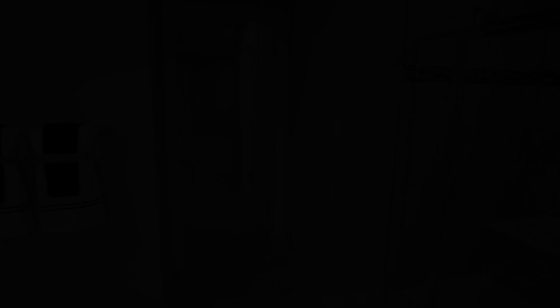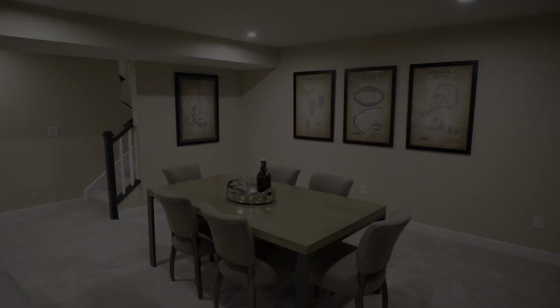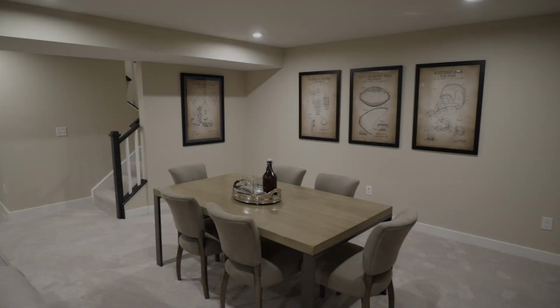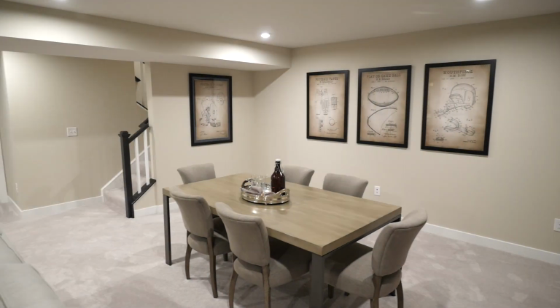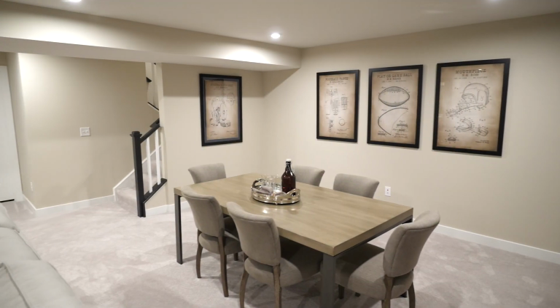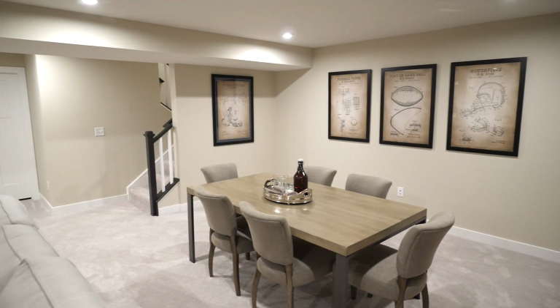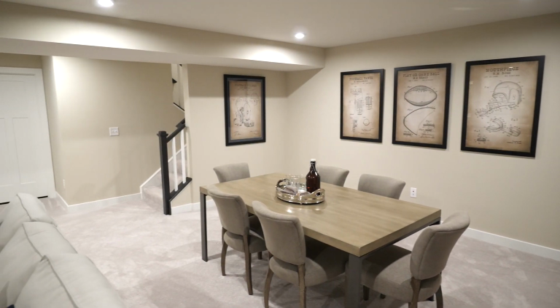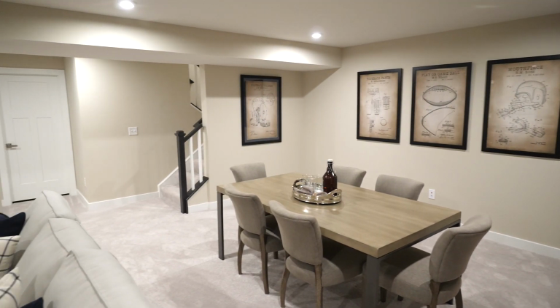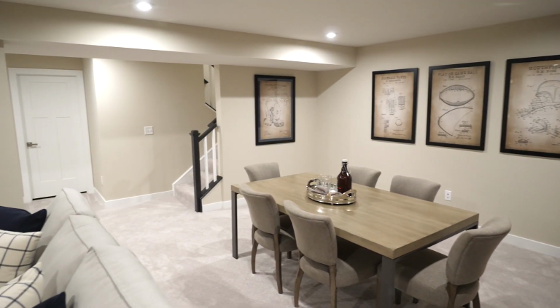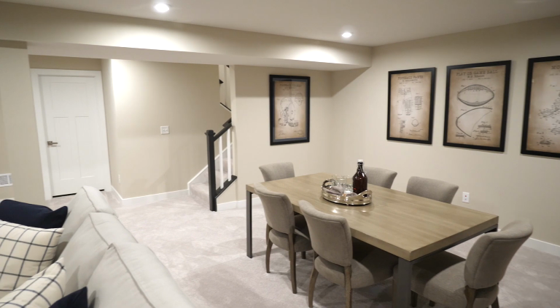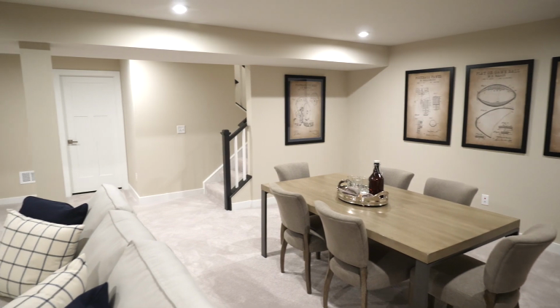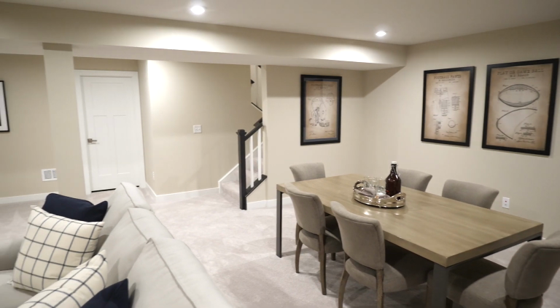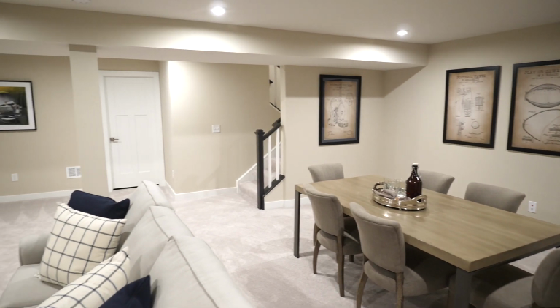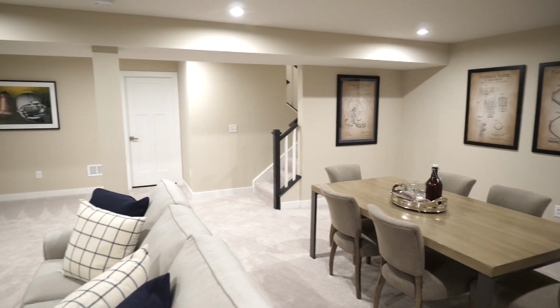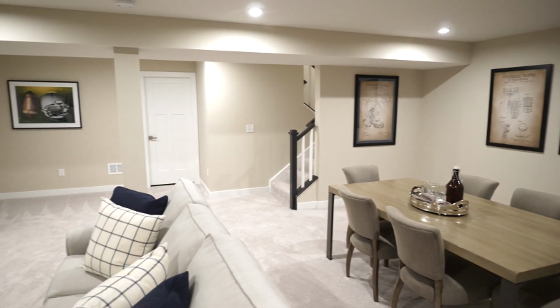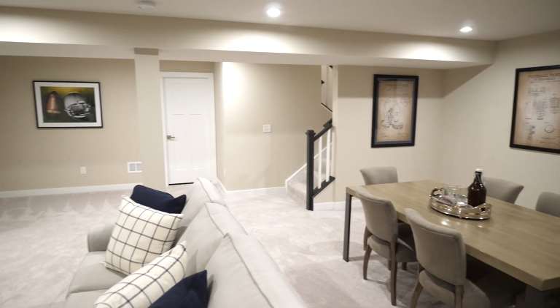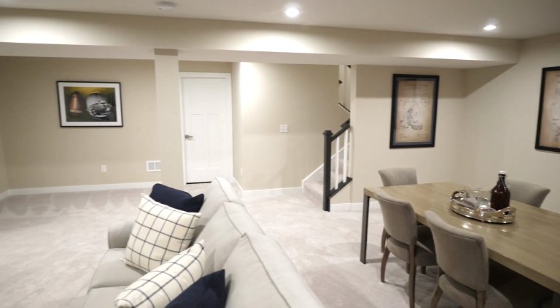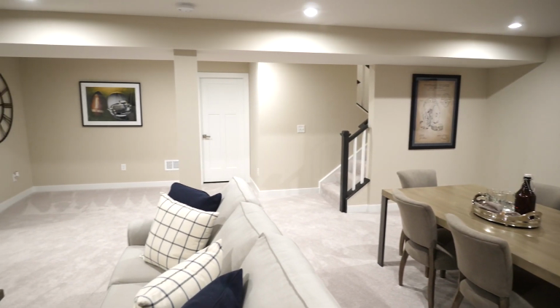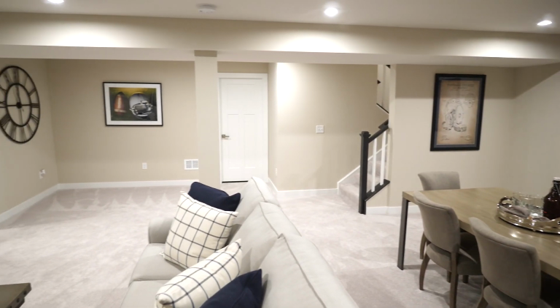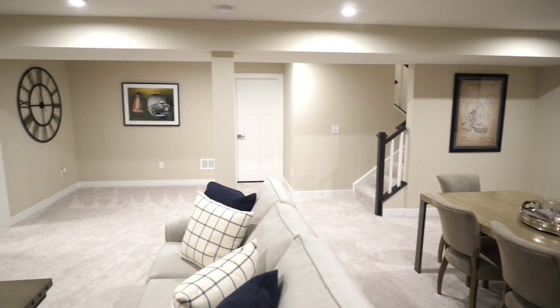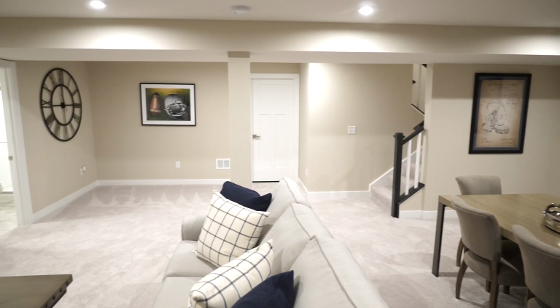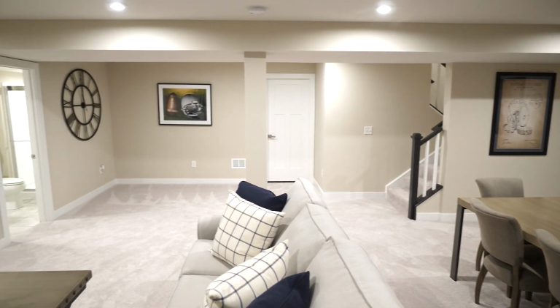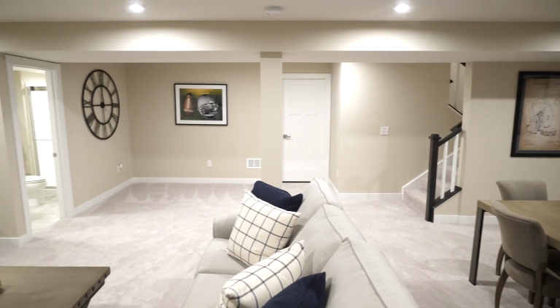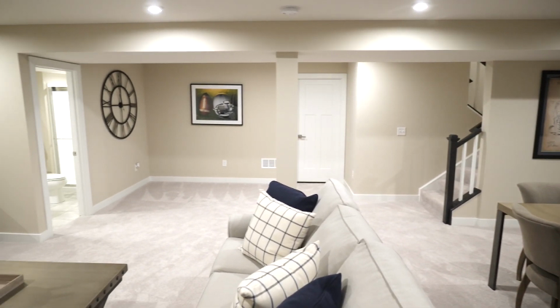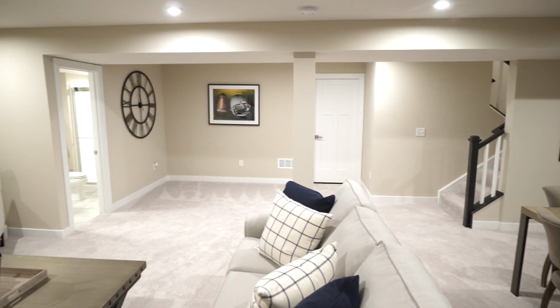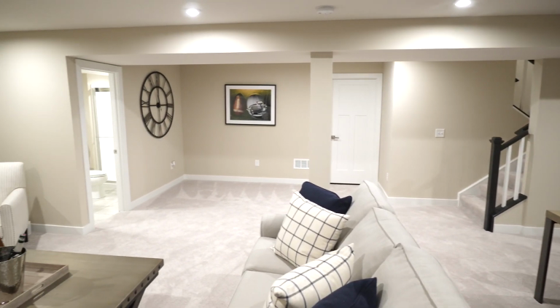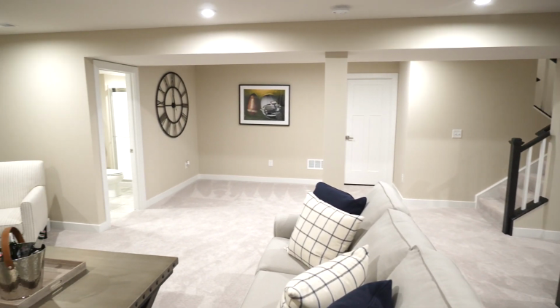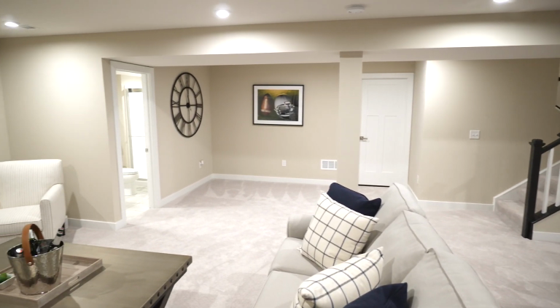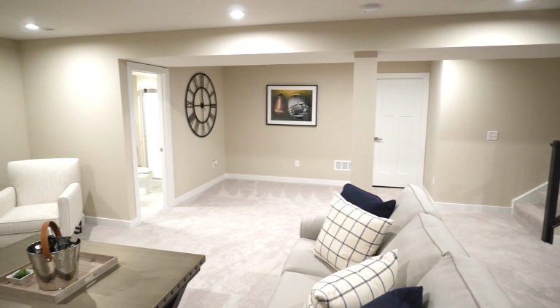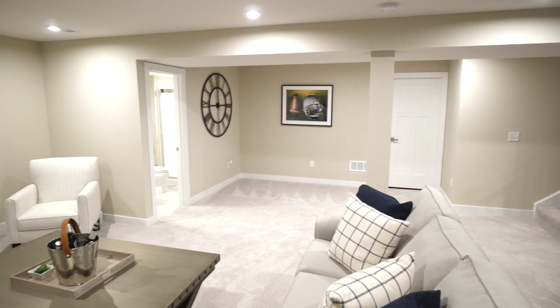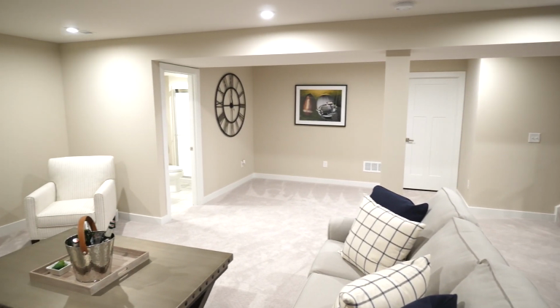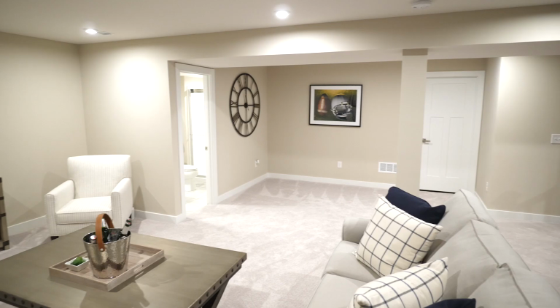With so many bedrooms and flex spaces, there's room for your entire family to spread out or come together in your expansive finished basement.